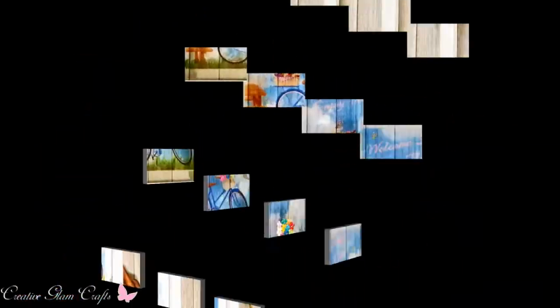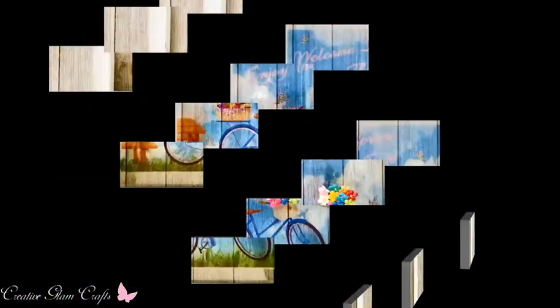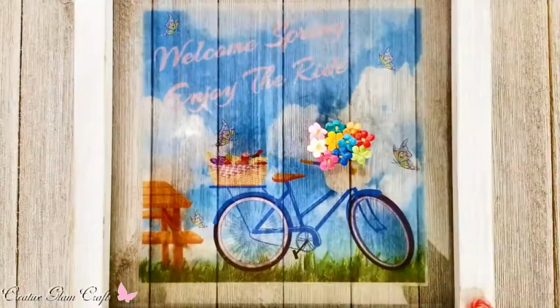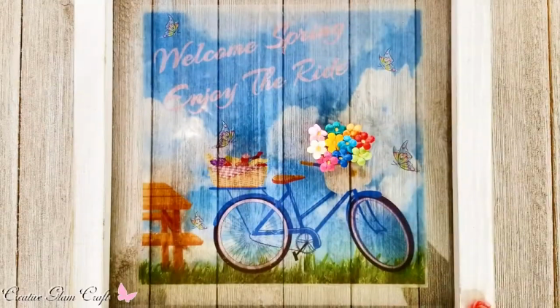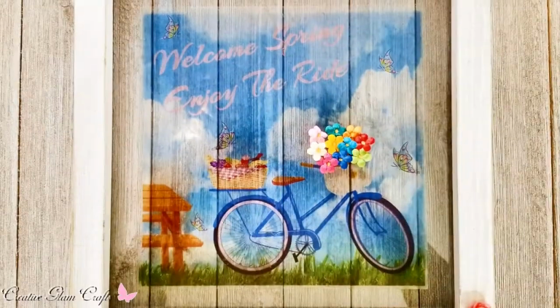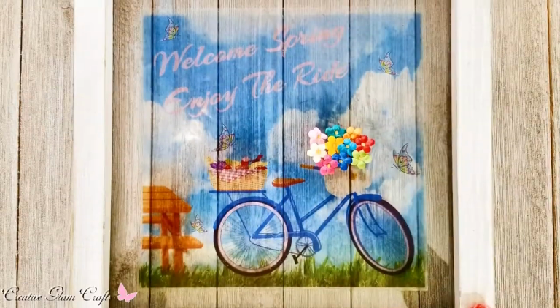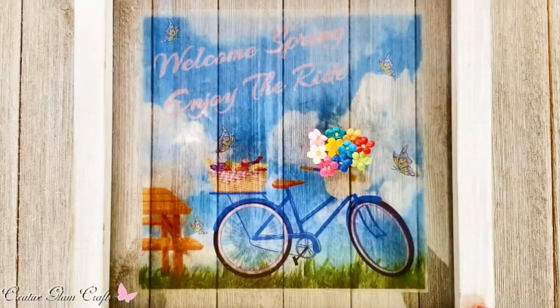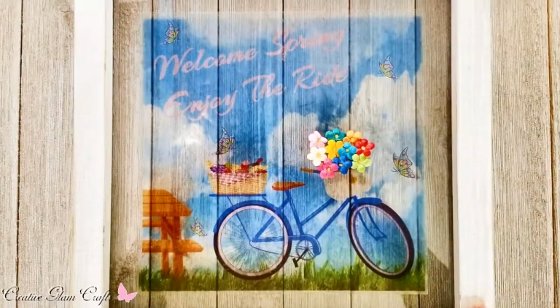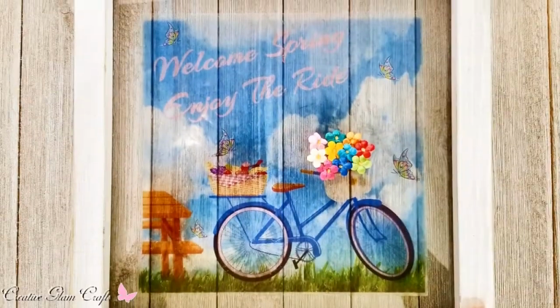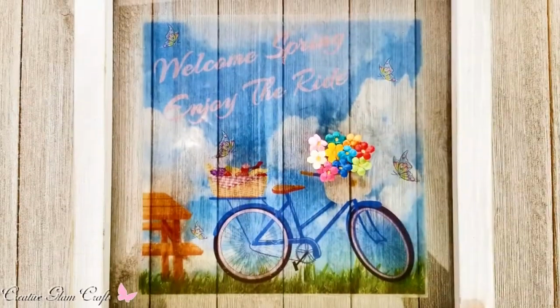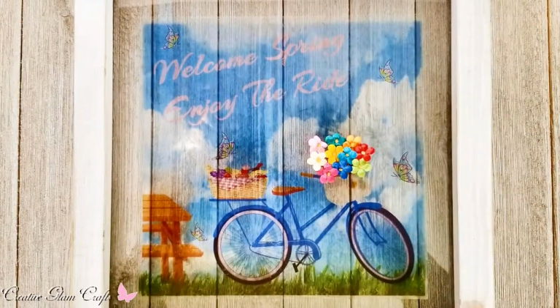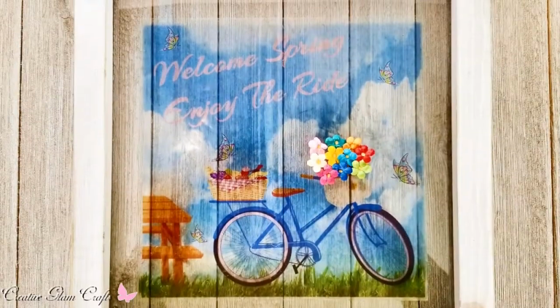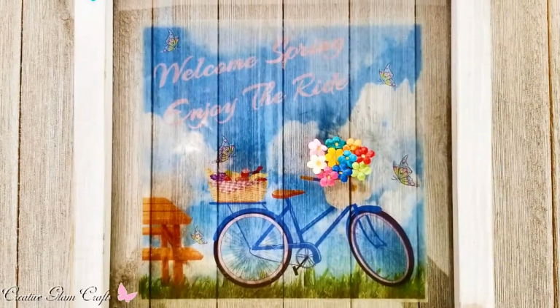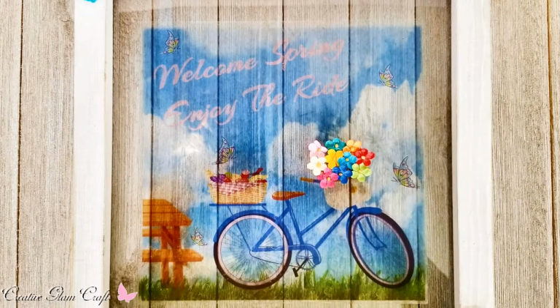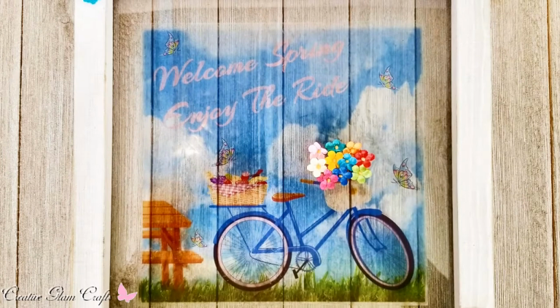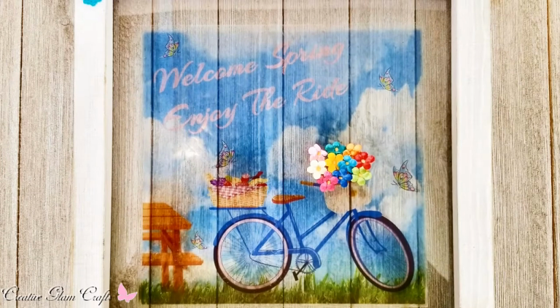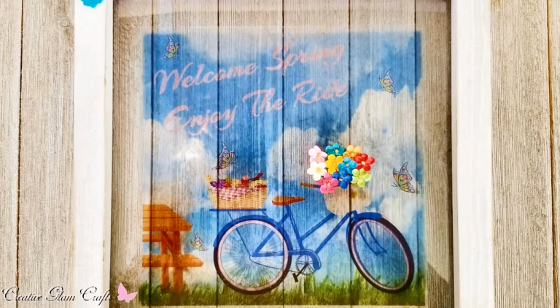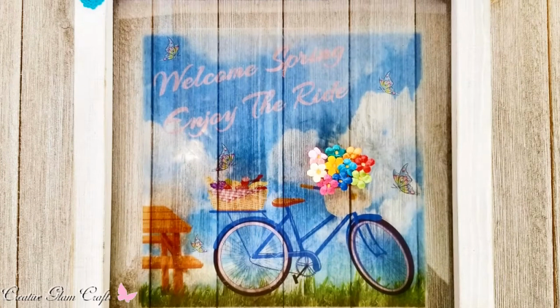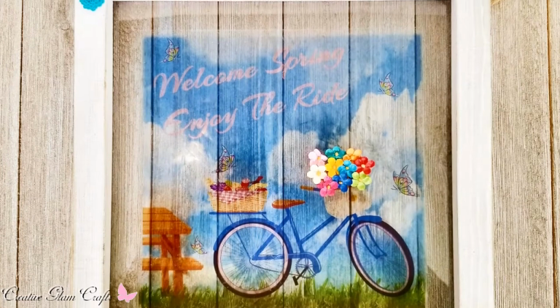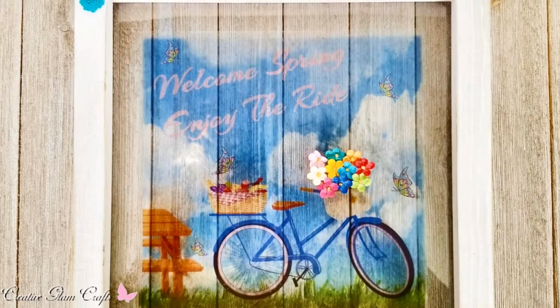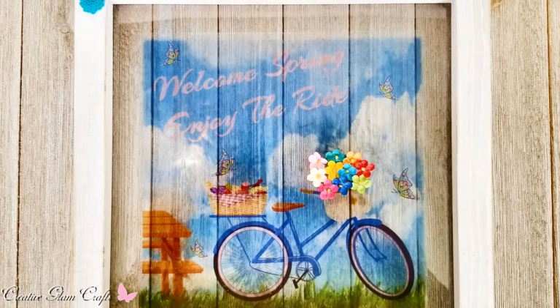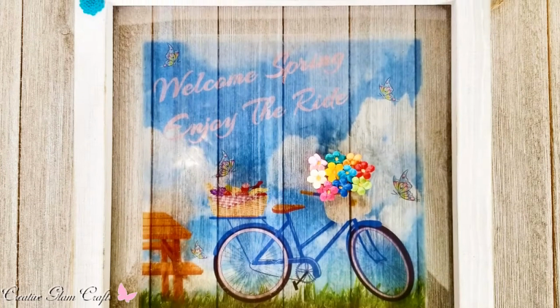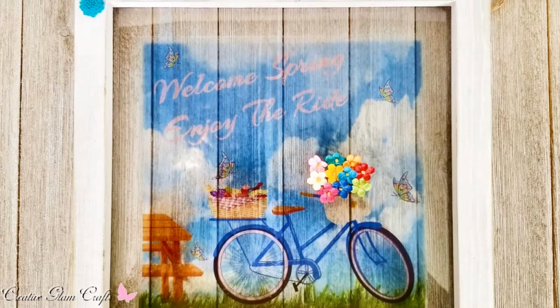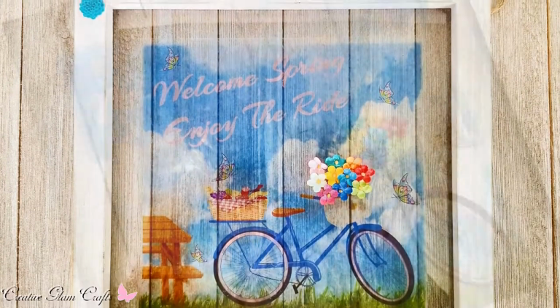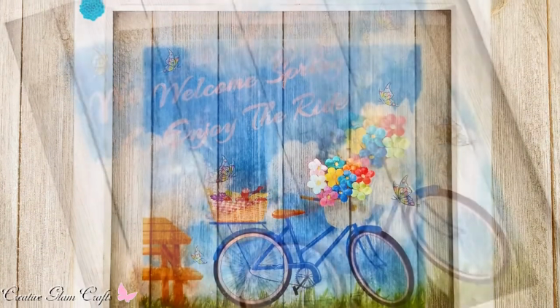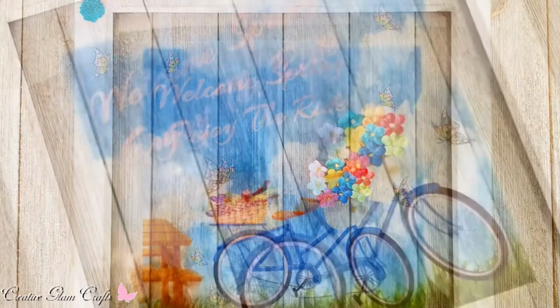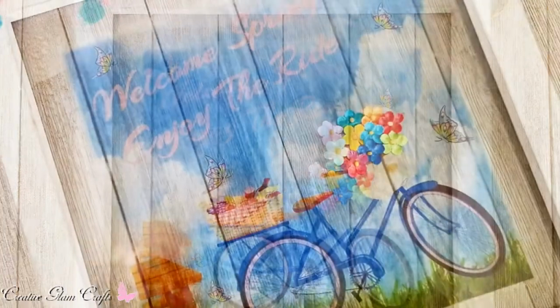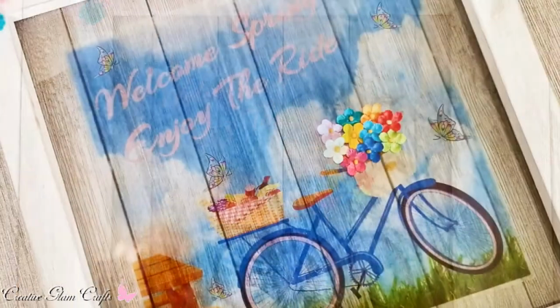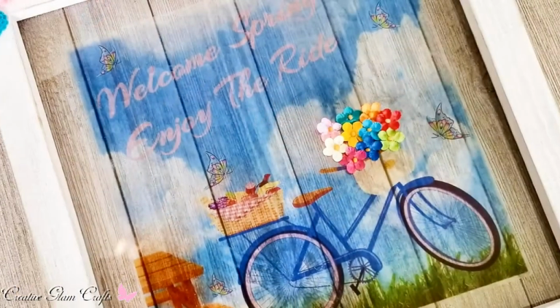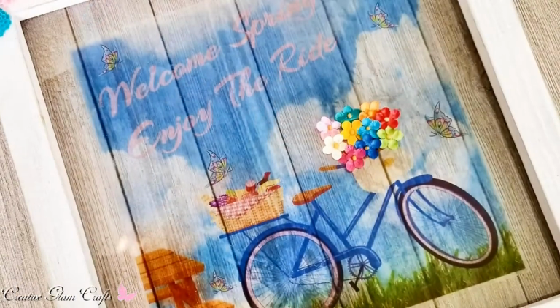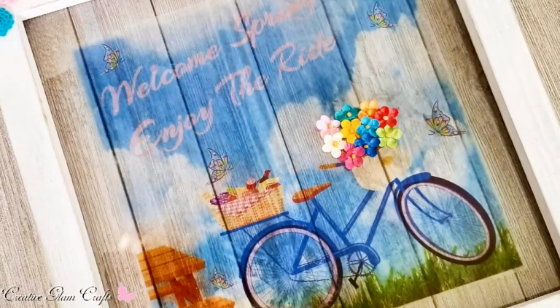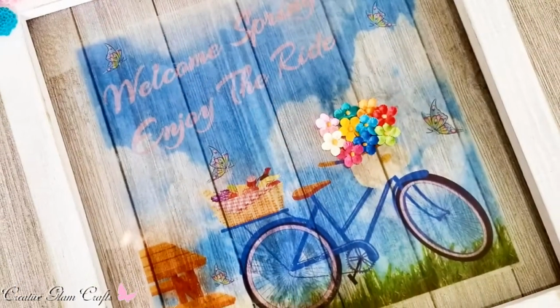Welcome Spring. Enjoy the Ride. And that's it guys — we're all done. I love the way it turned out.